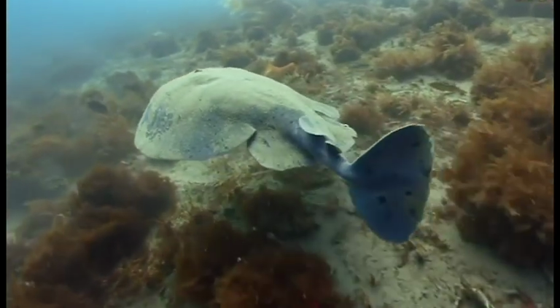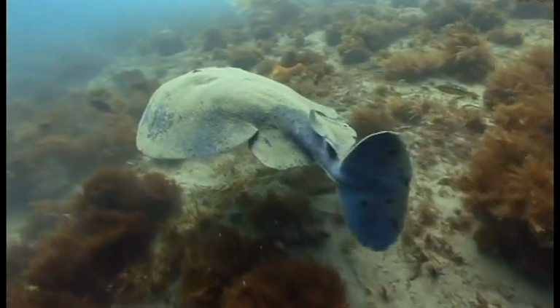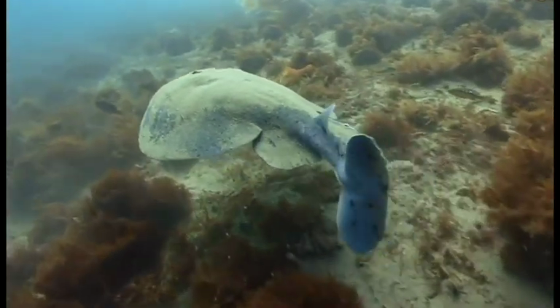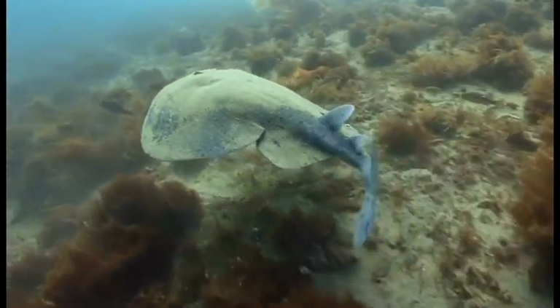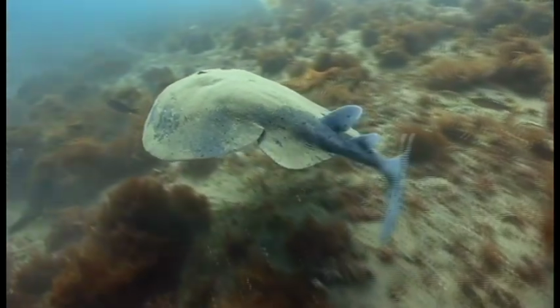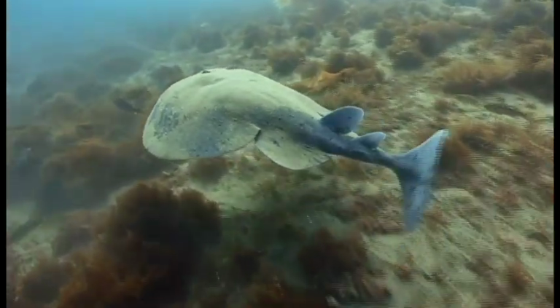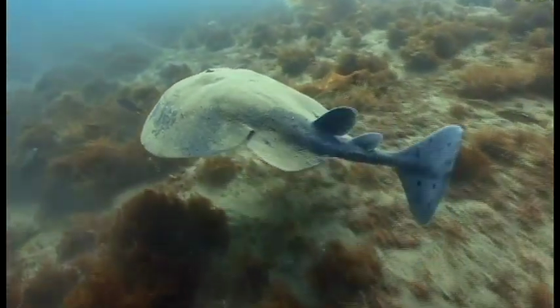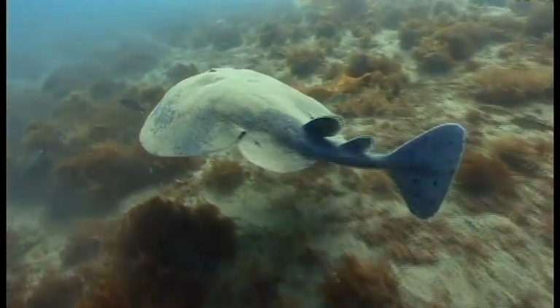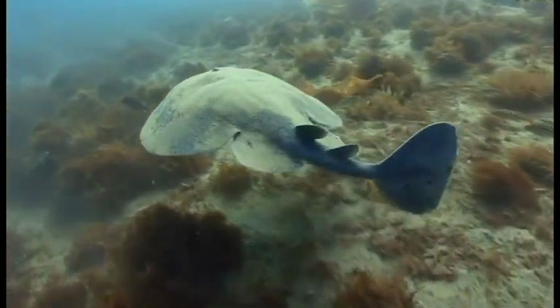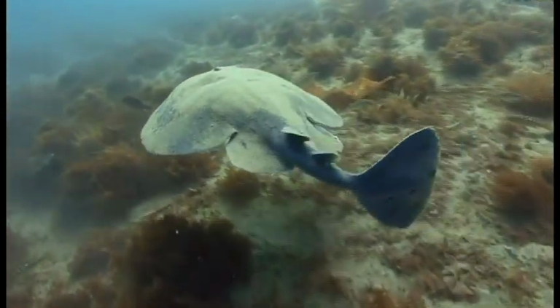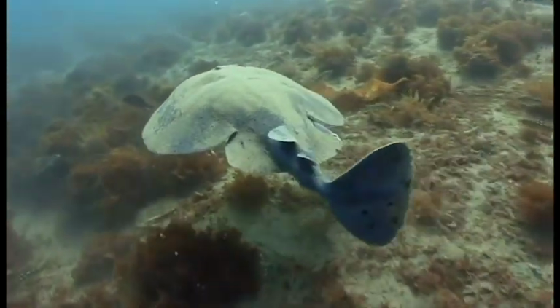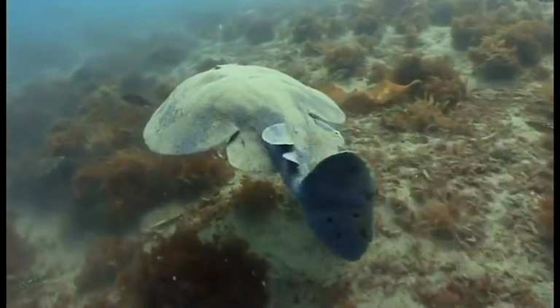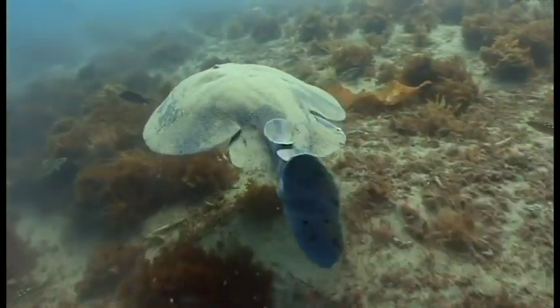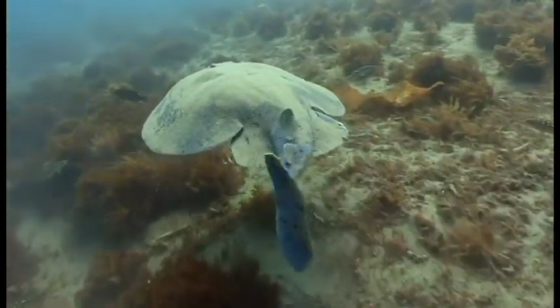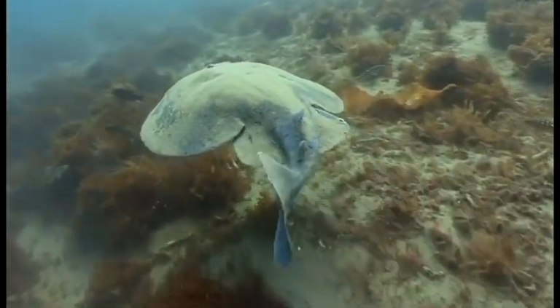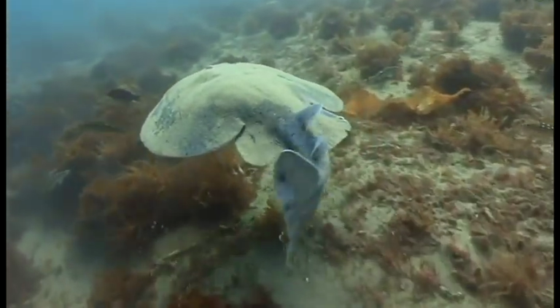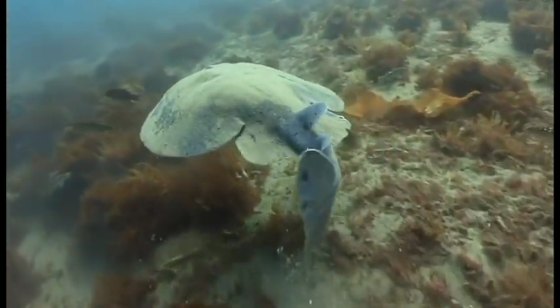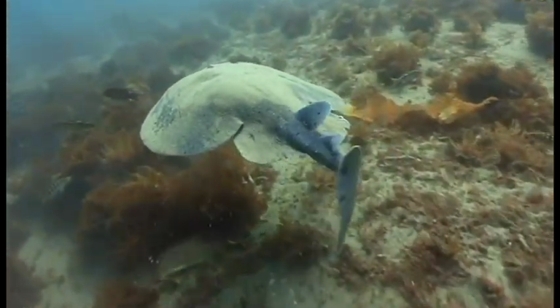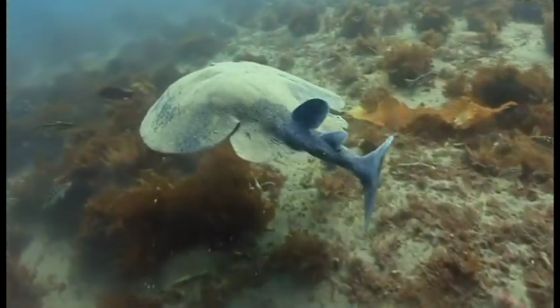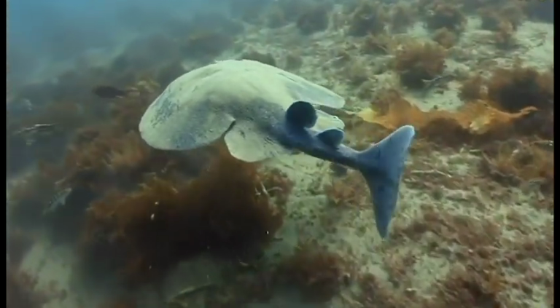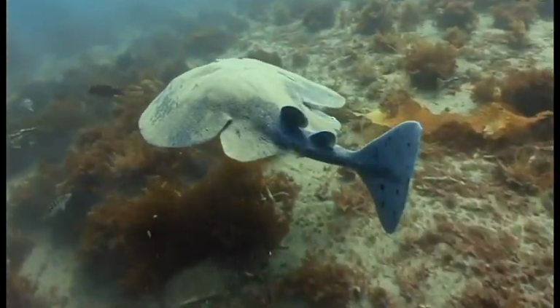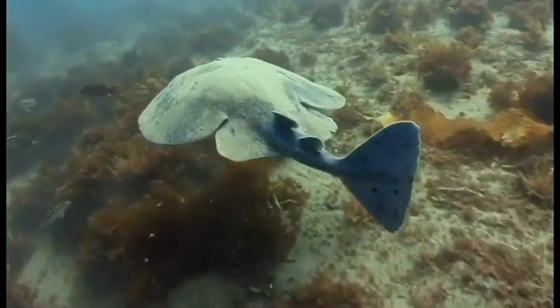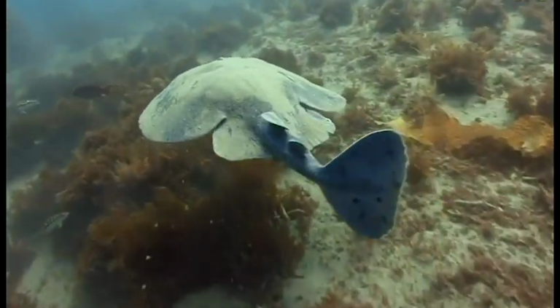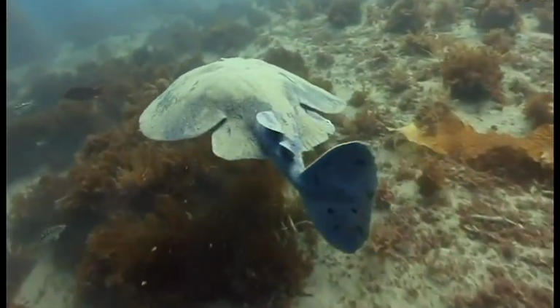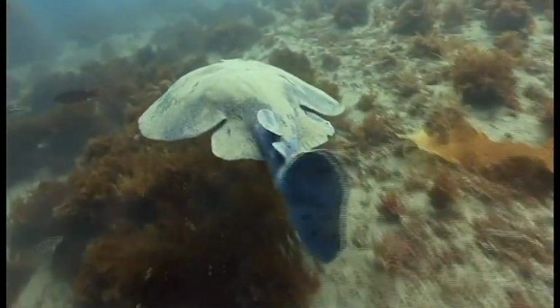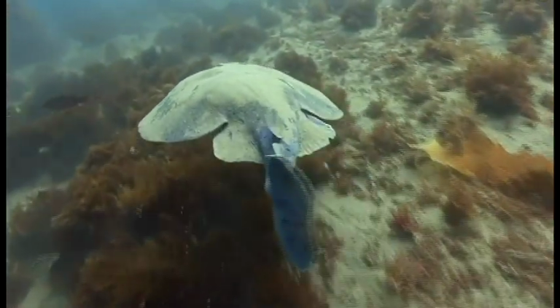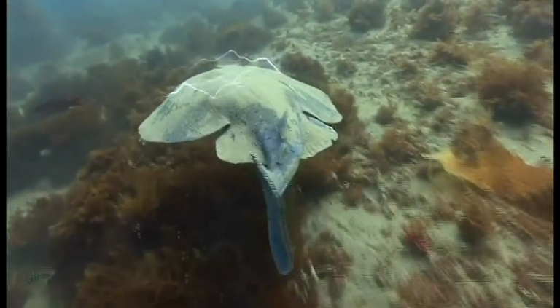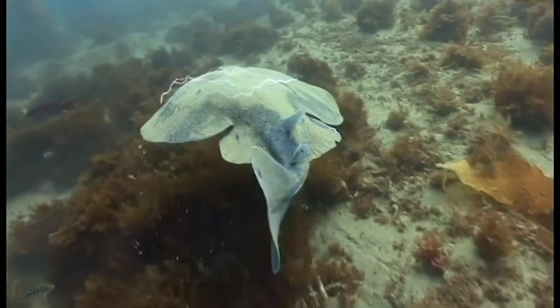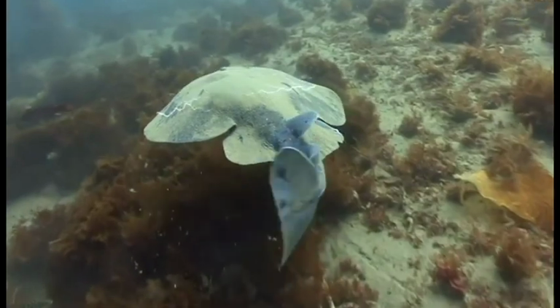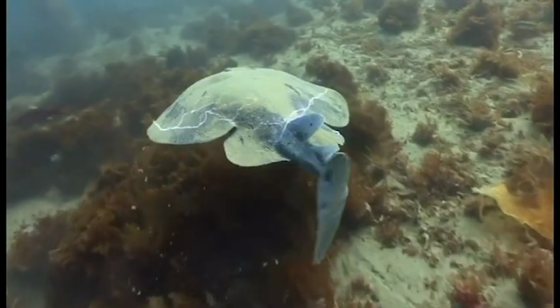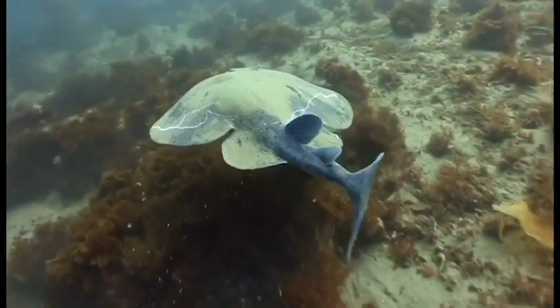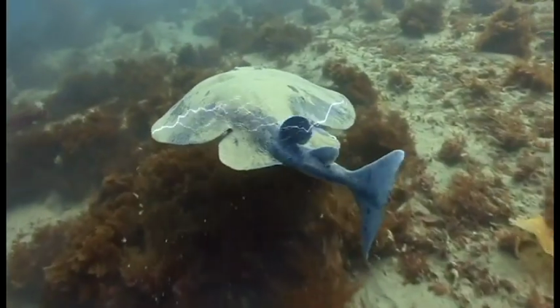Overall, these are amazing creatures. Just try not to upset them.